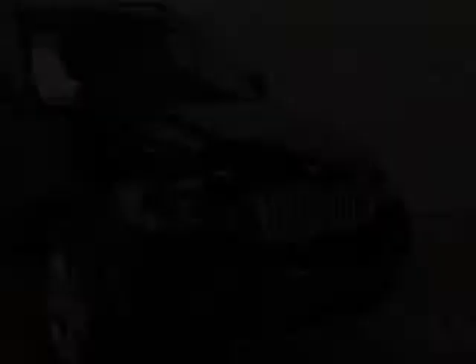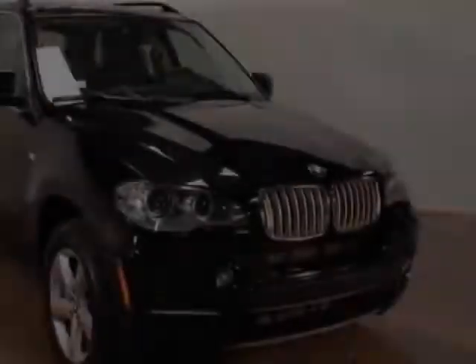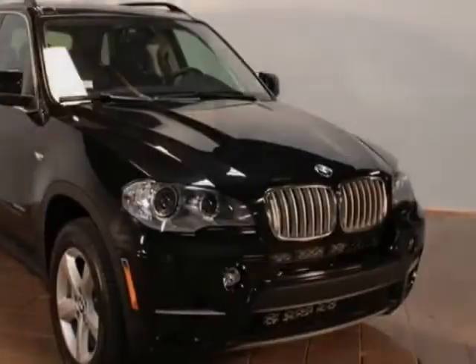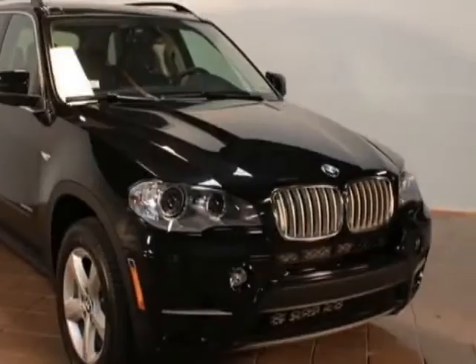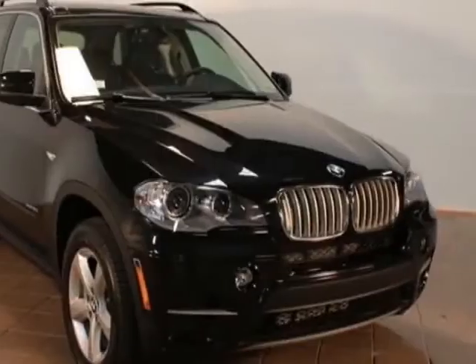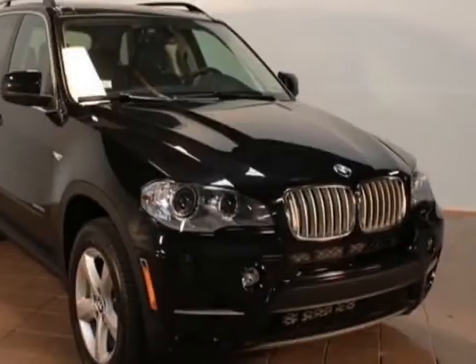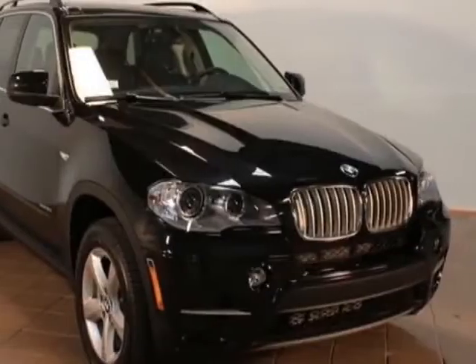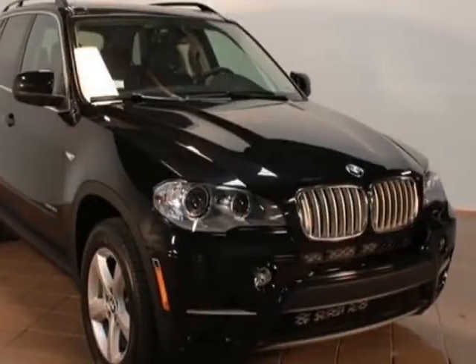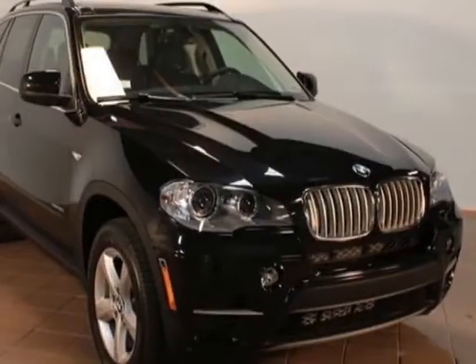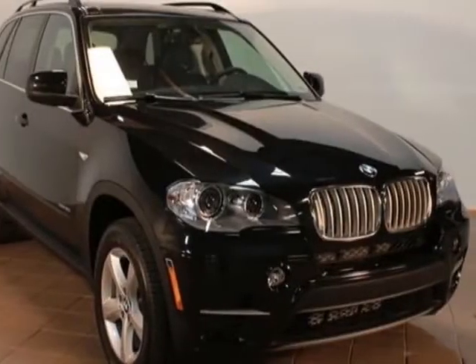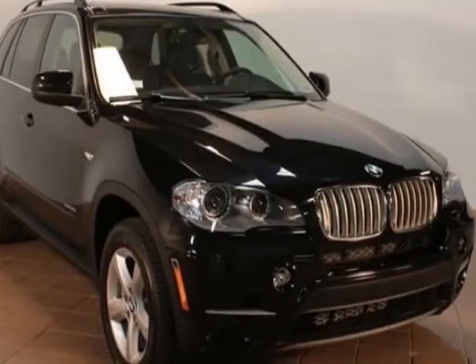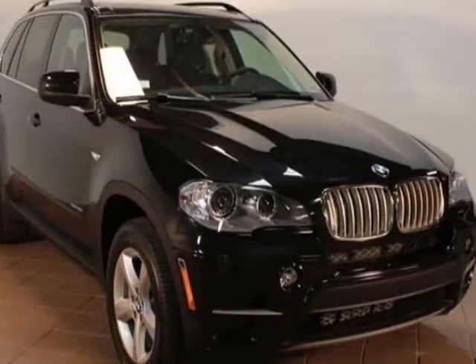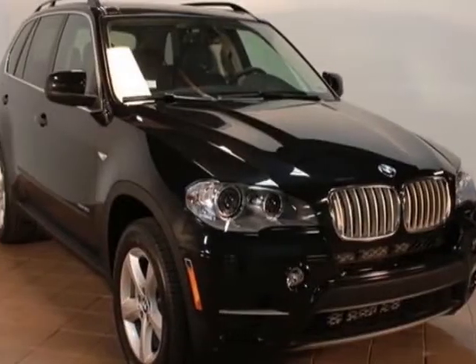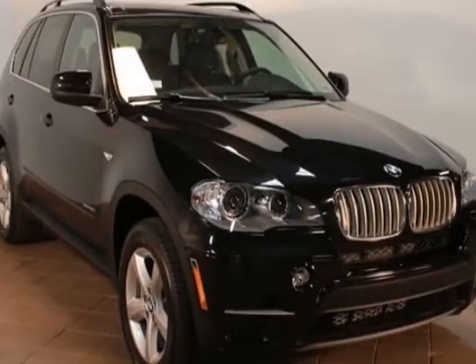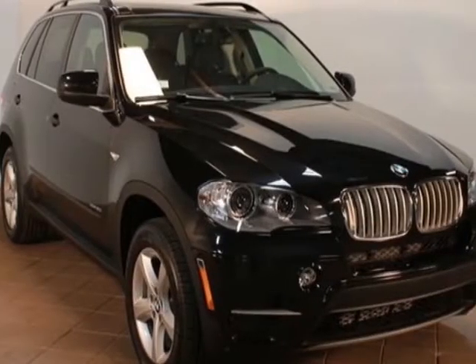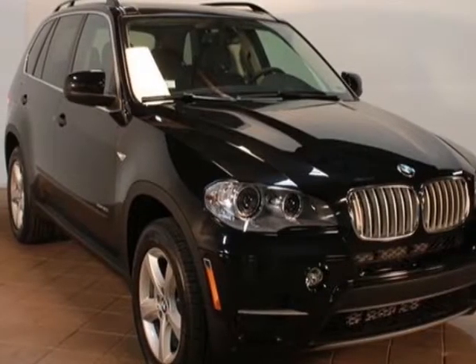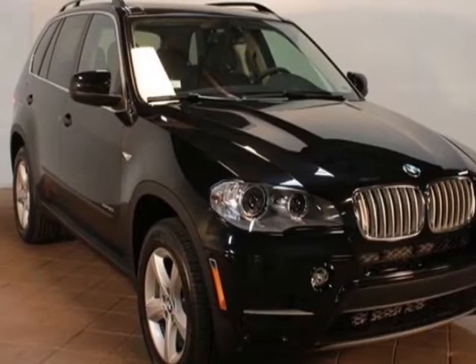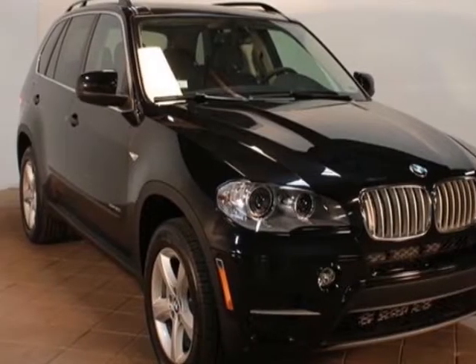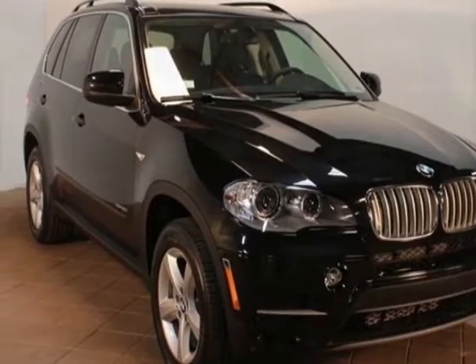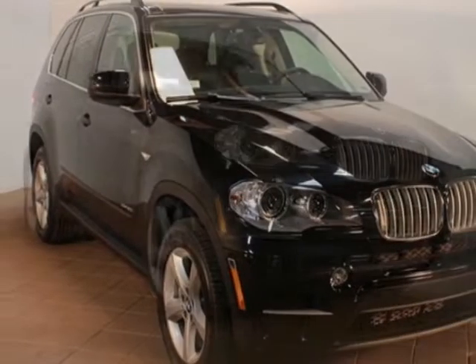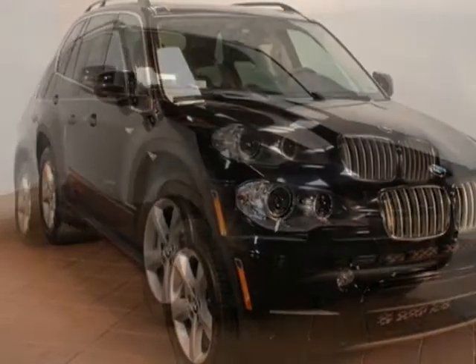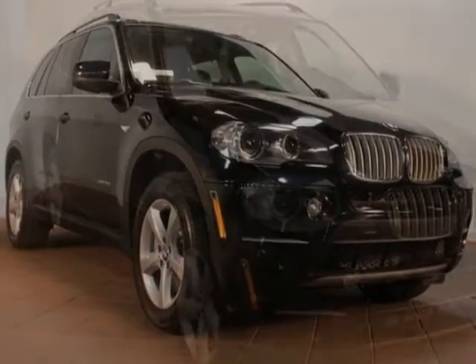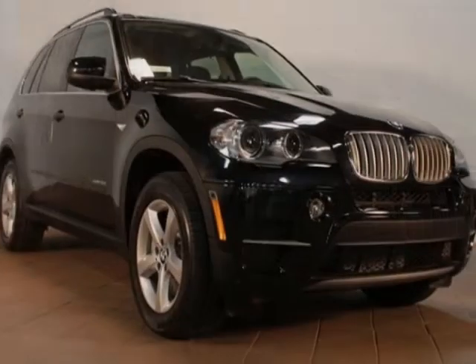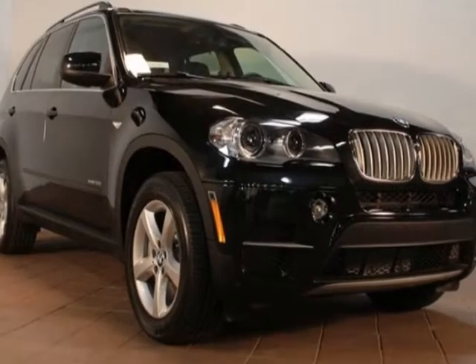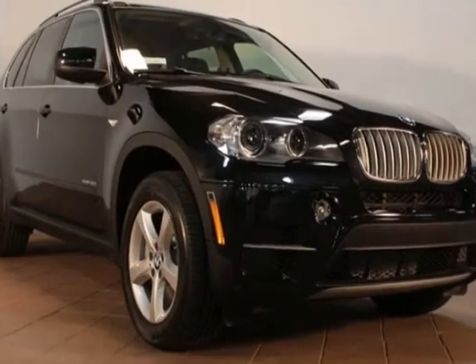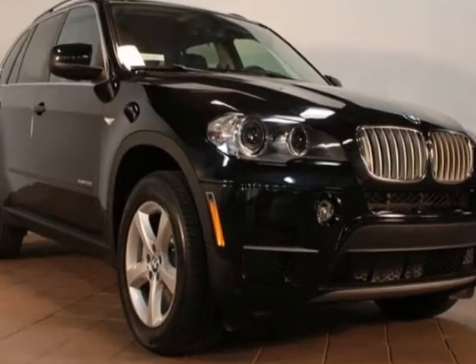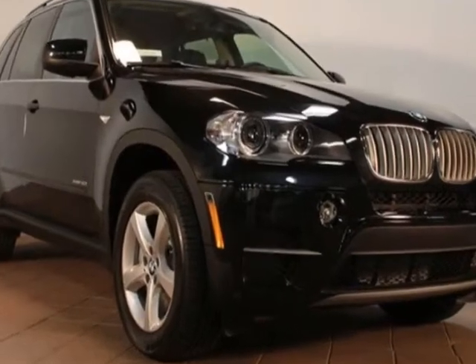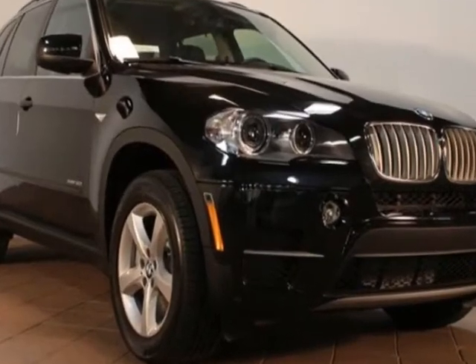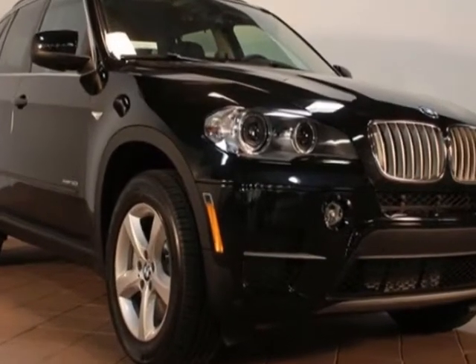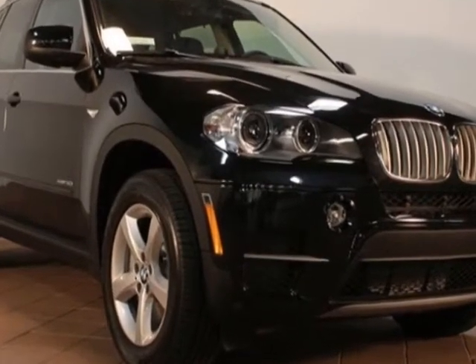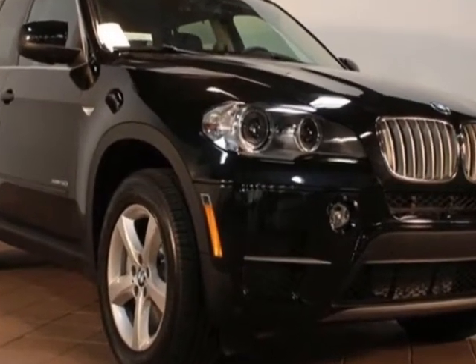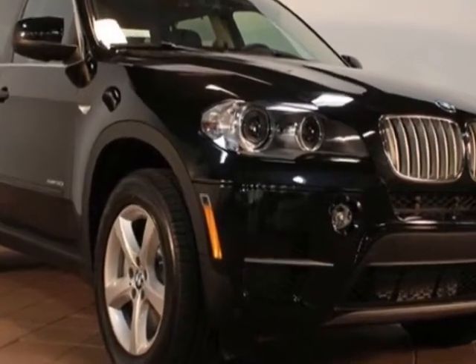Look at this new 2013 BMW X5. For your protection, this vehicle has a full factory warranty.